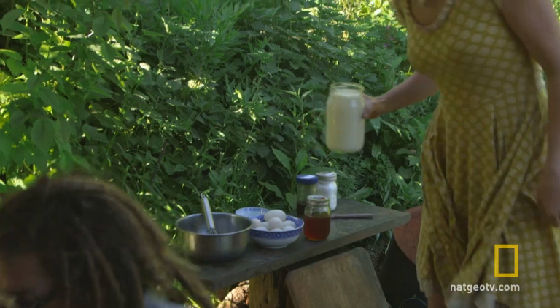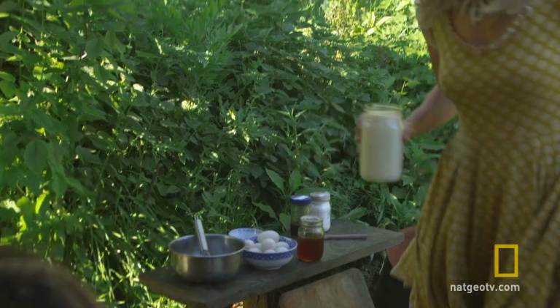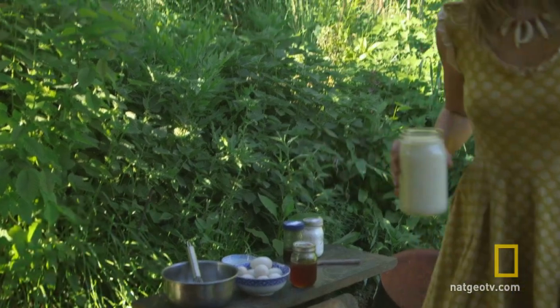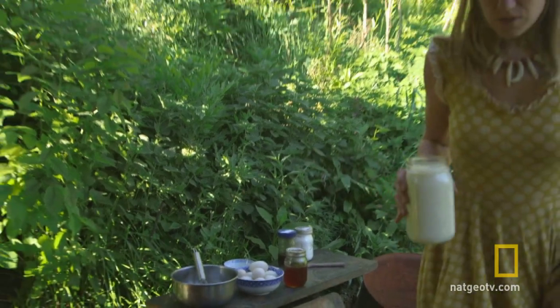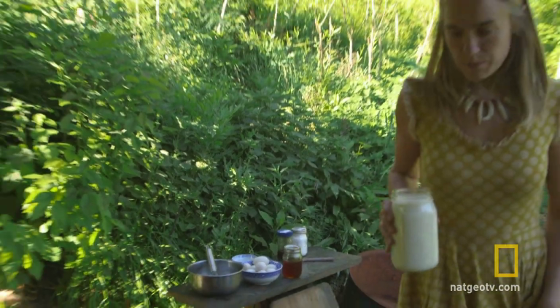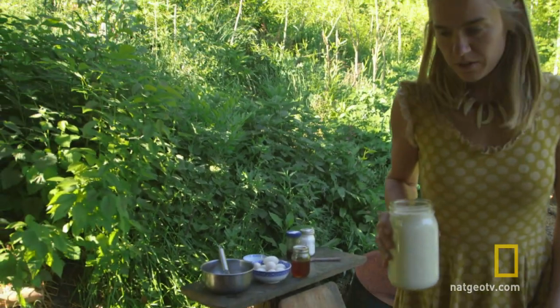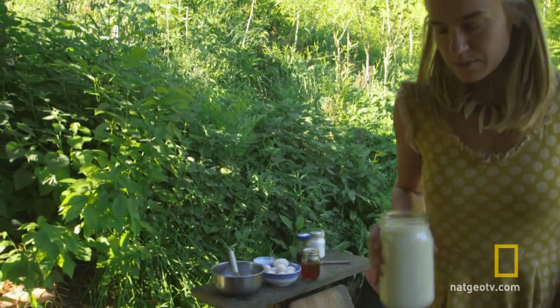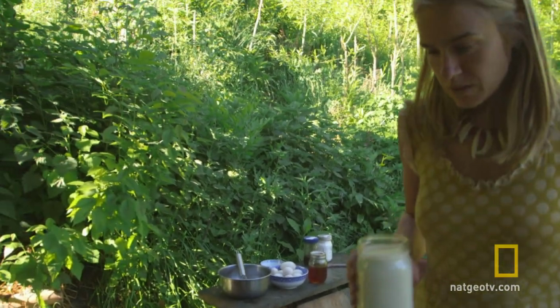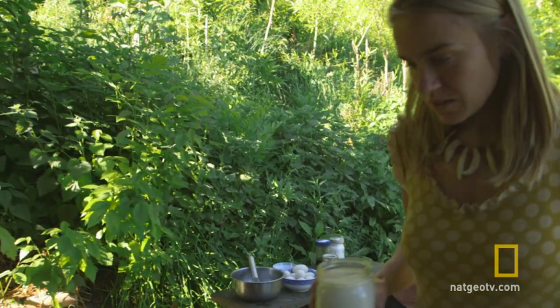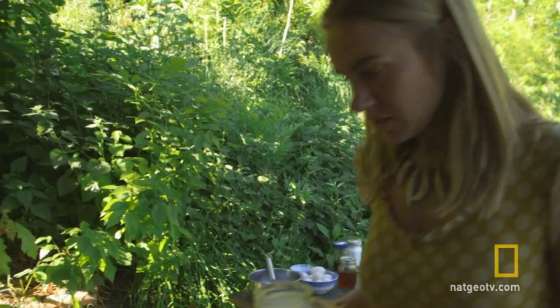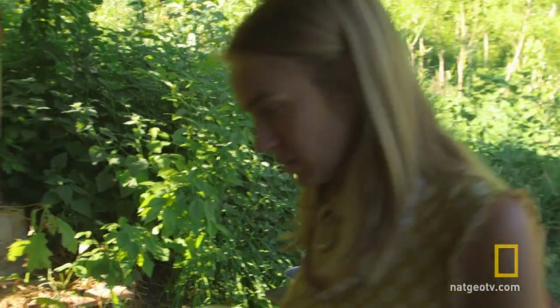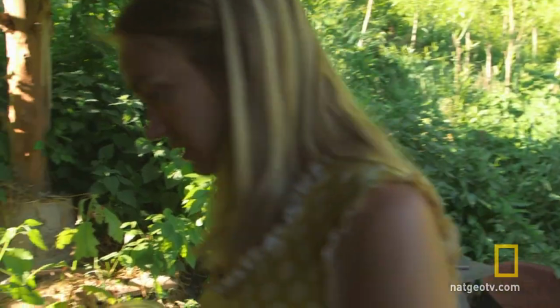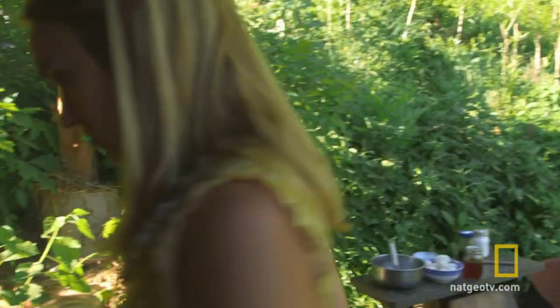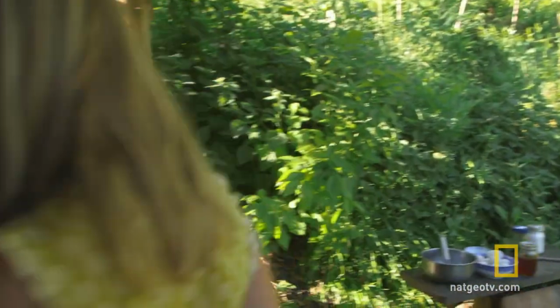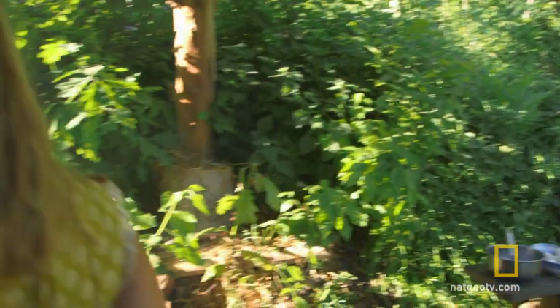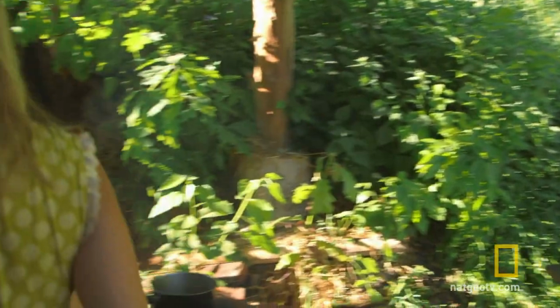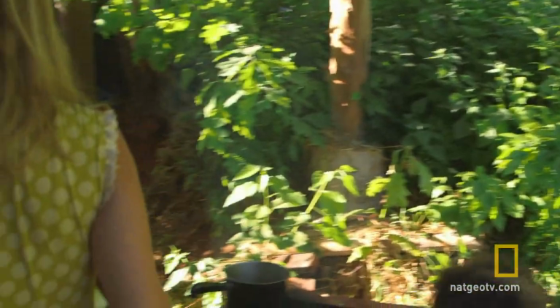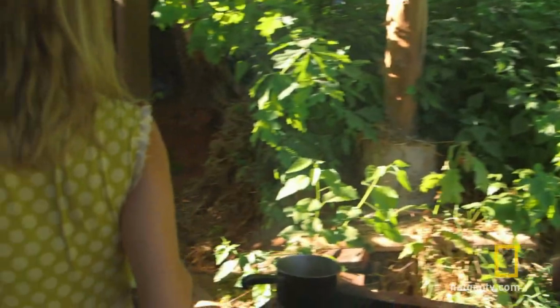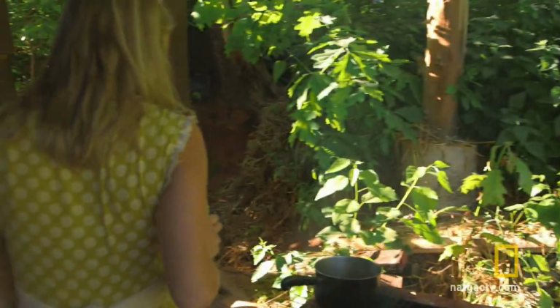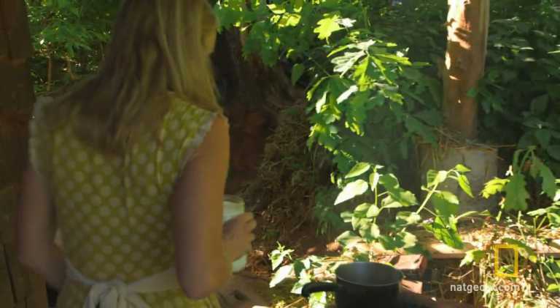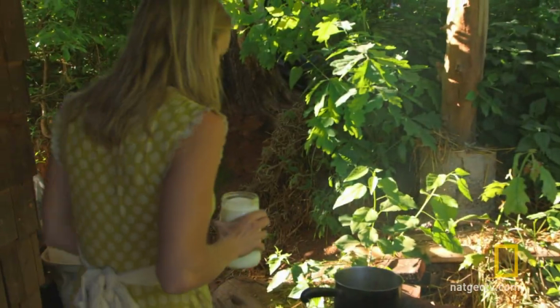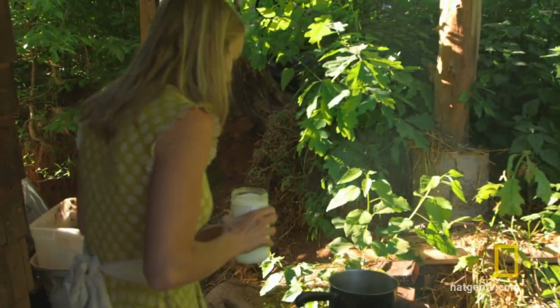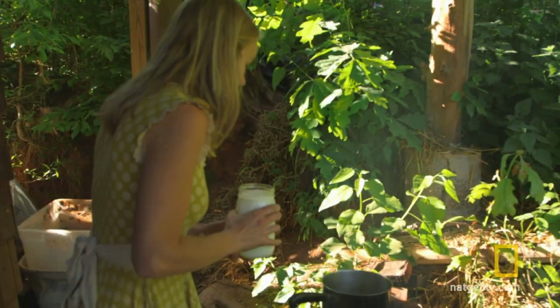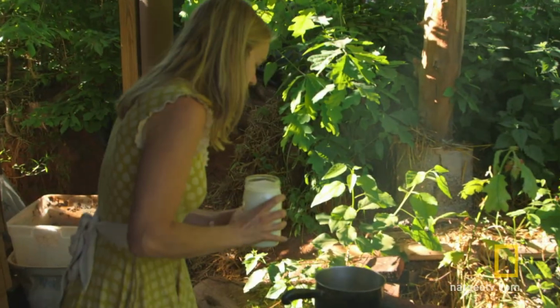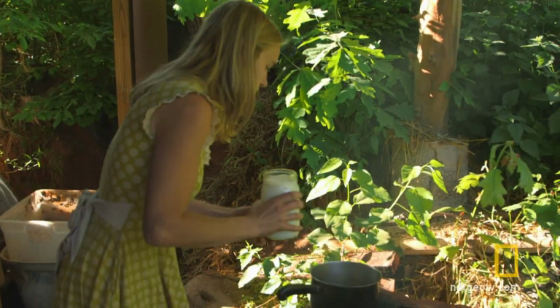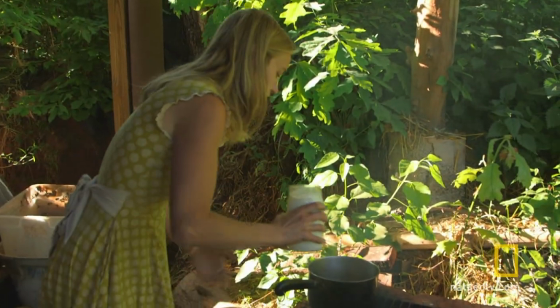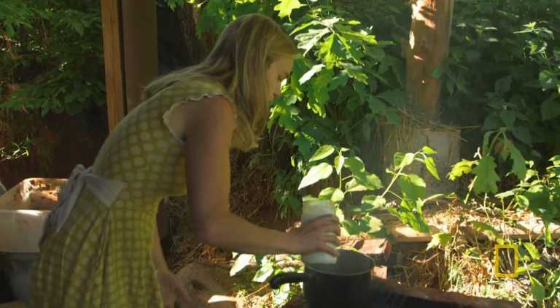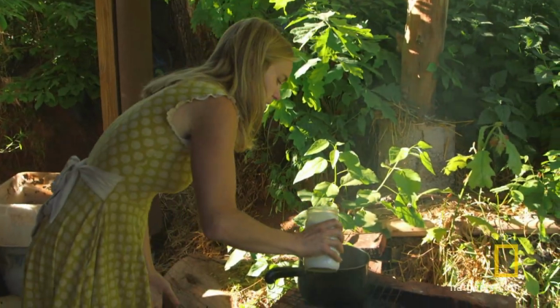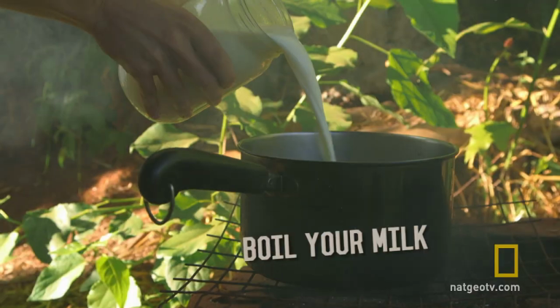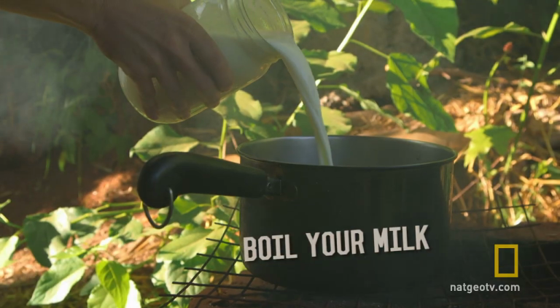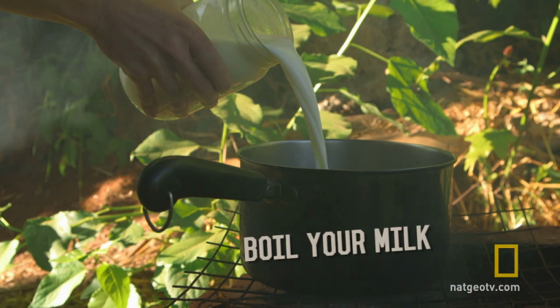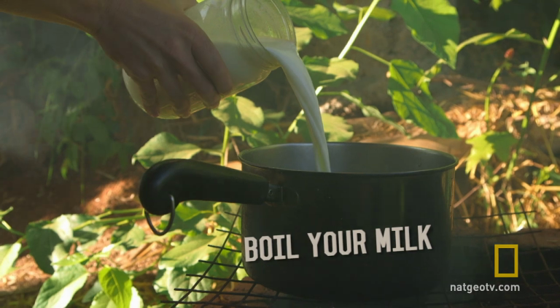Let's just use up all this milk — I don't want it to go bad. I'm just going to go ahead and pour it all.